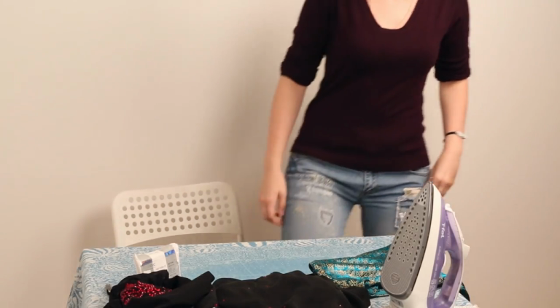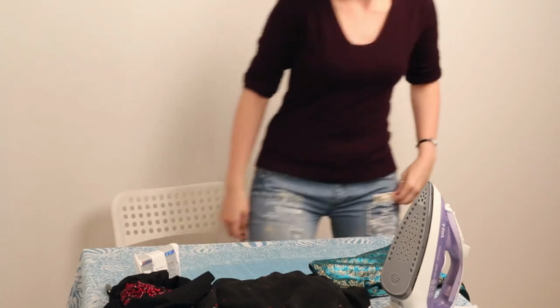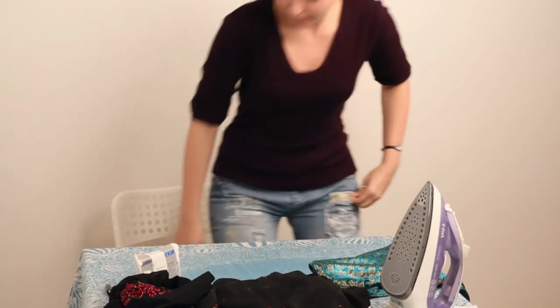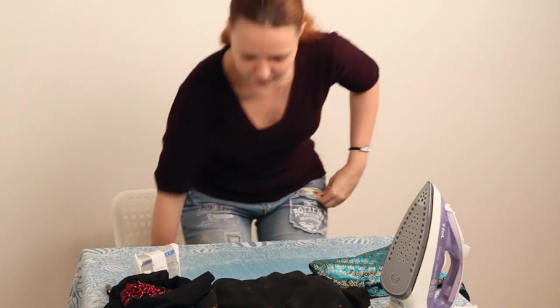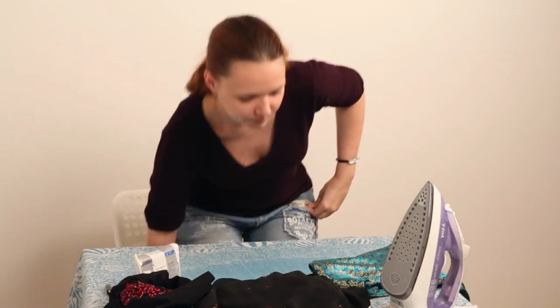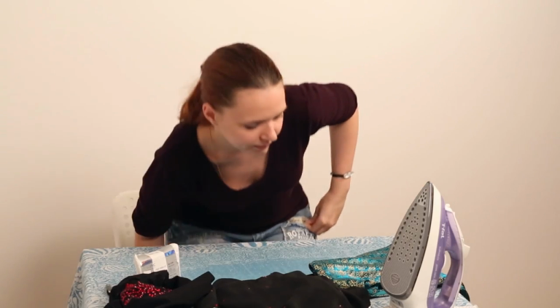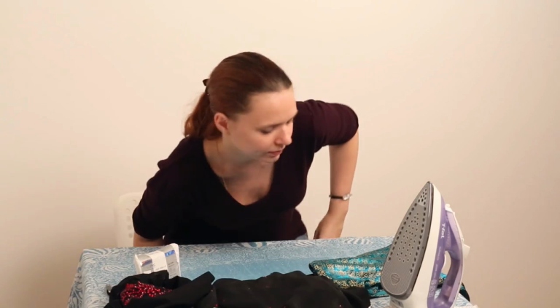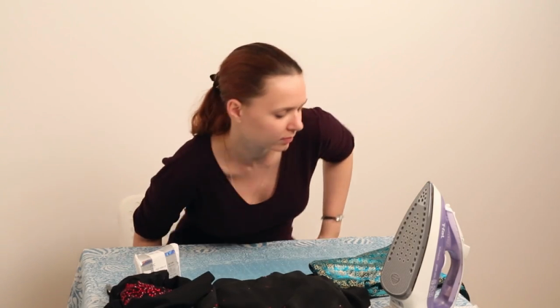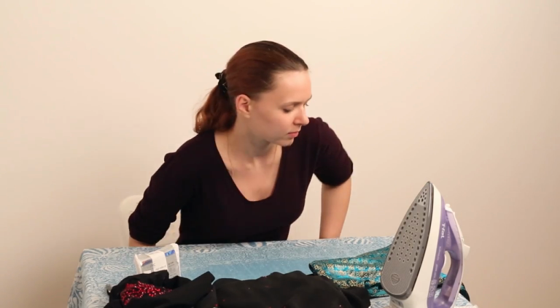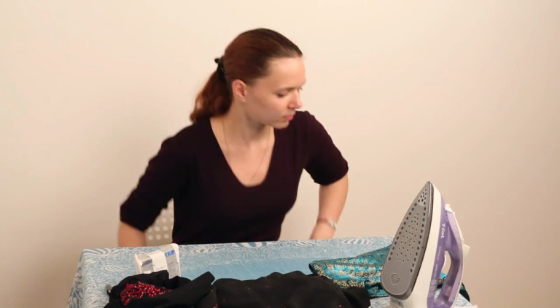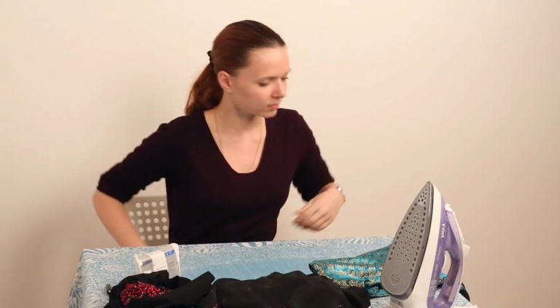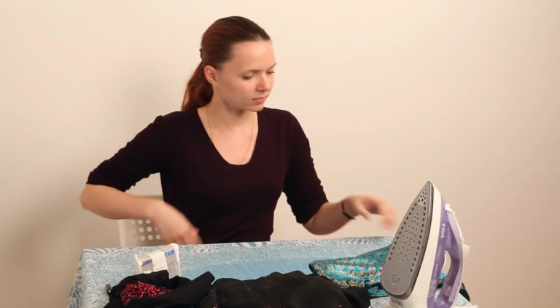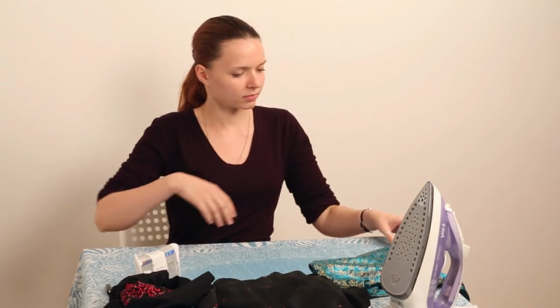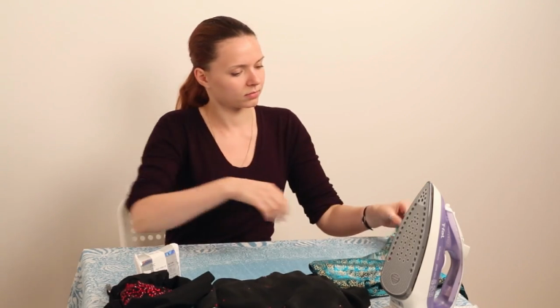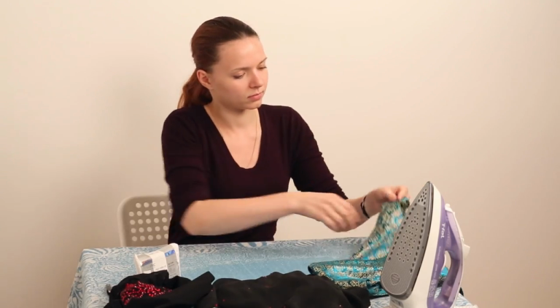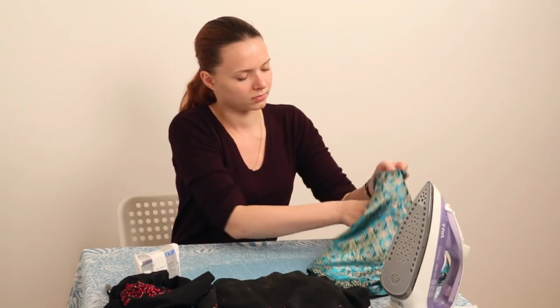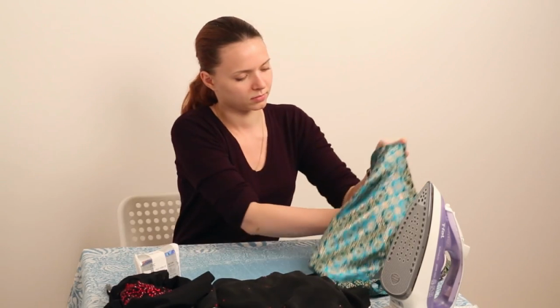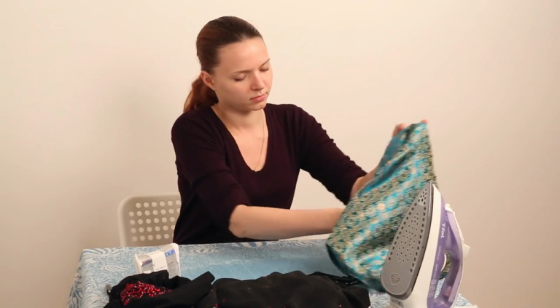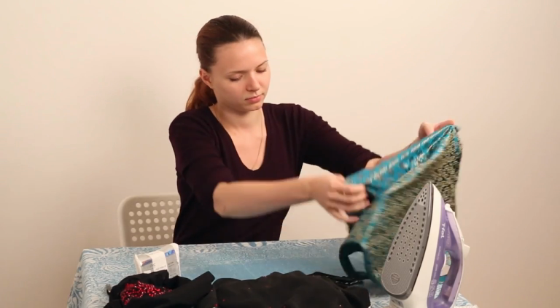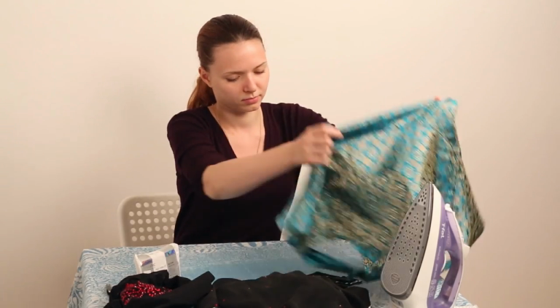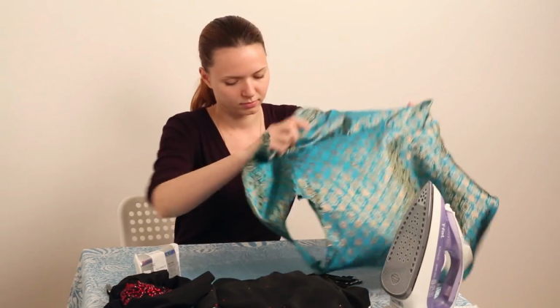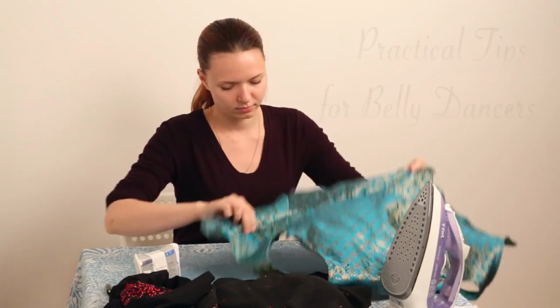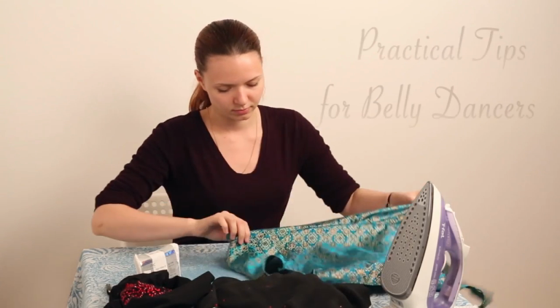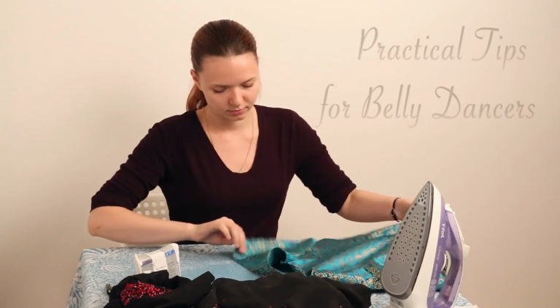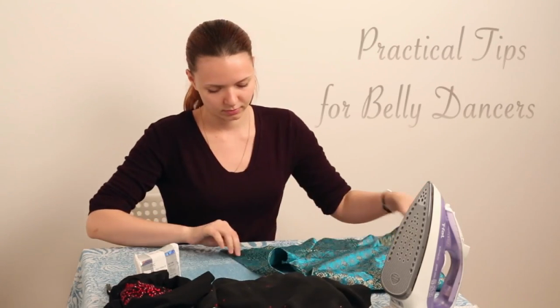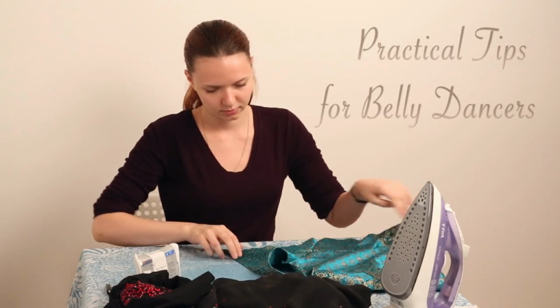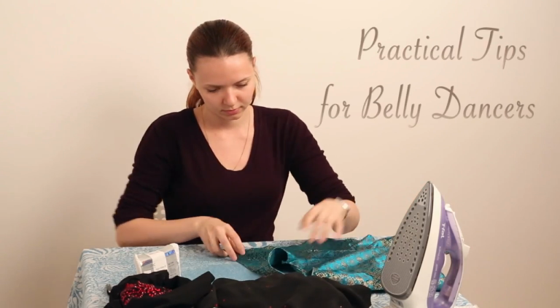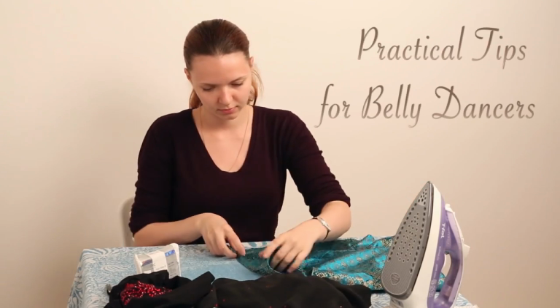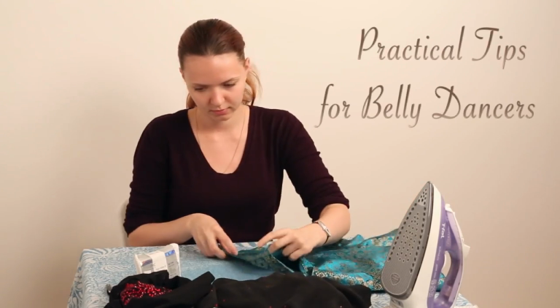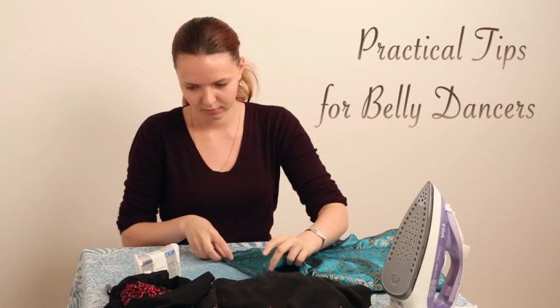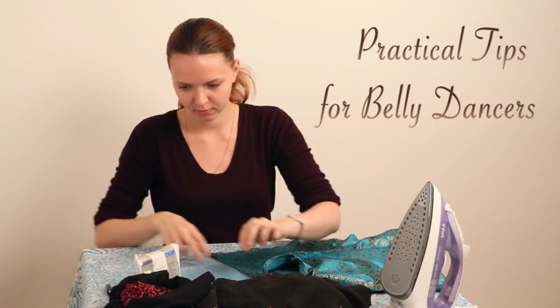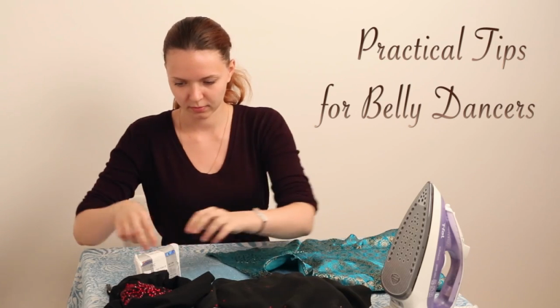Hello, my name is Yana and this is Practical Tips for Ballet Dancers.